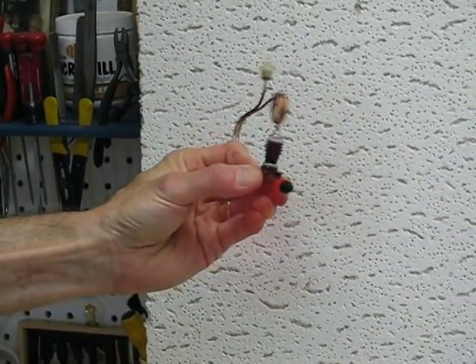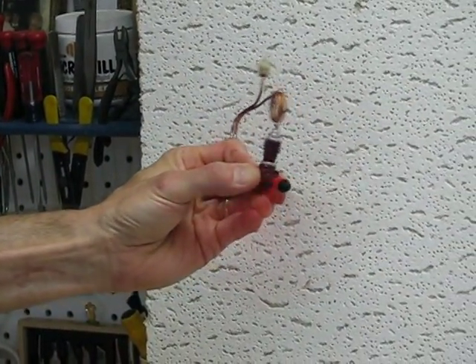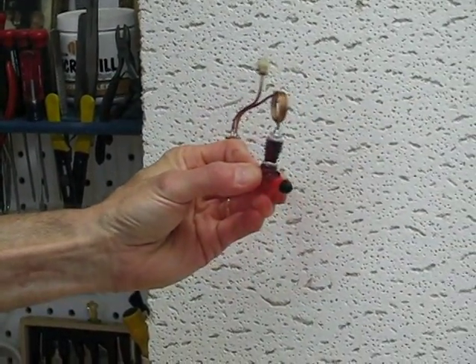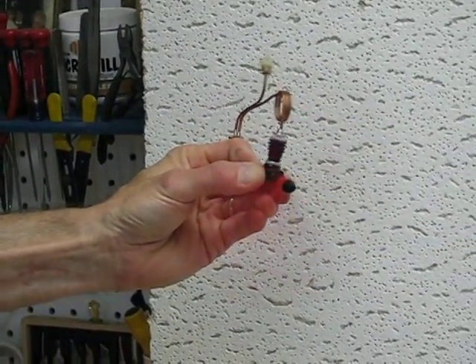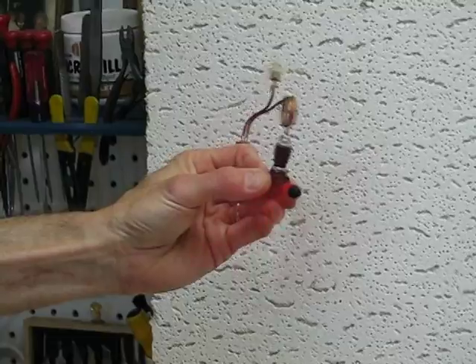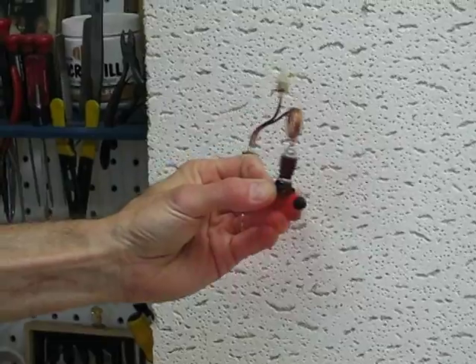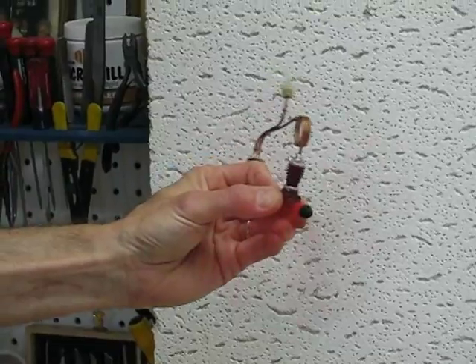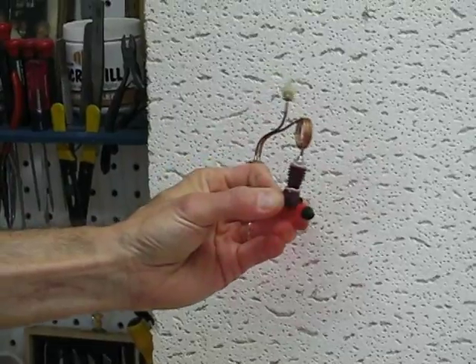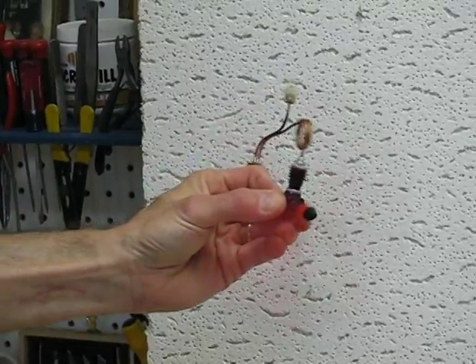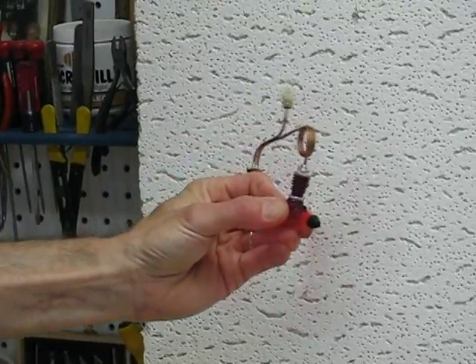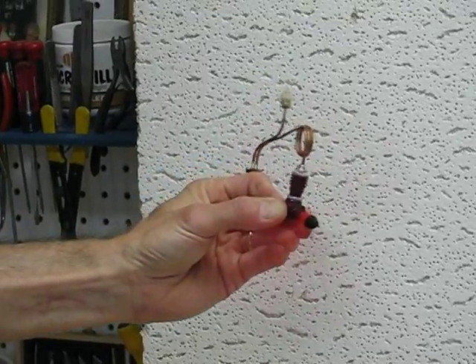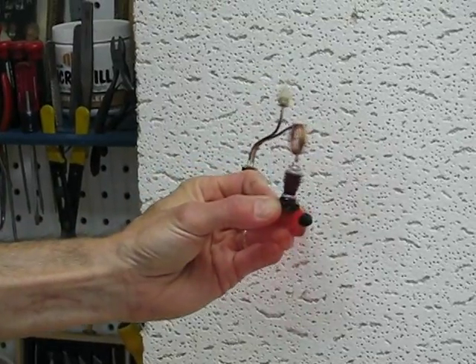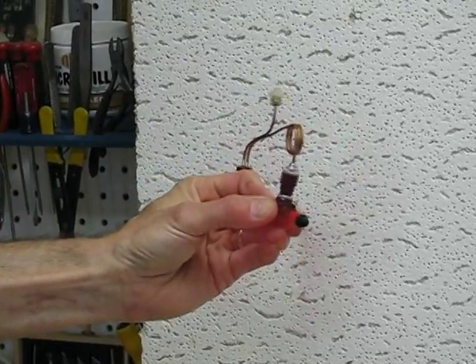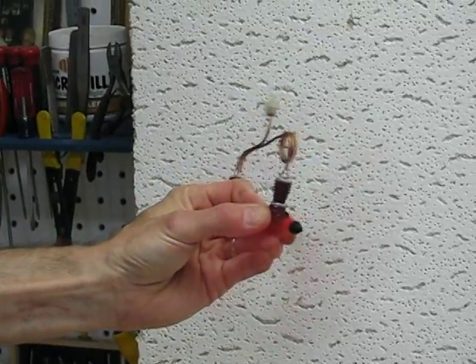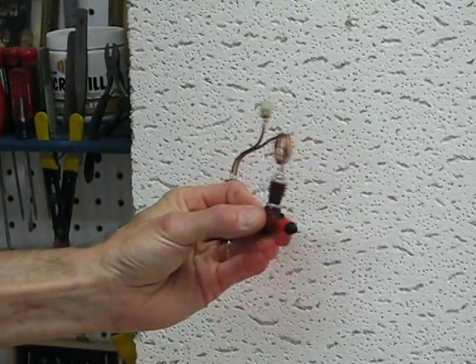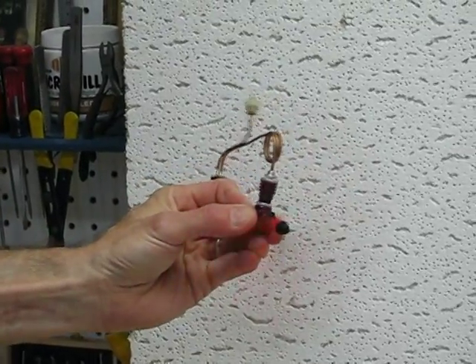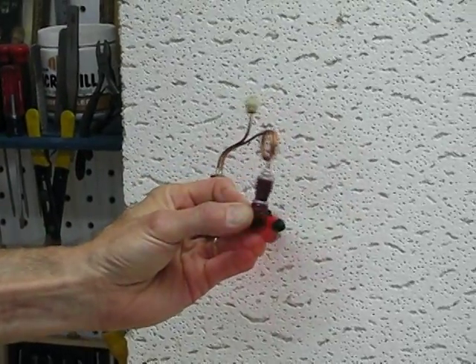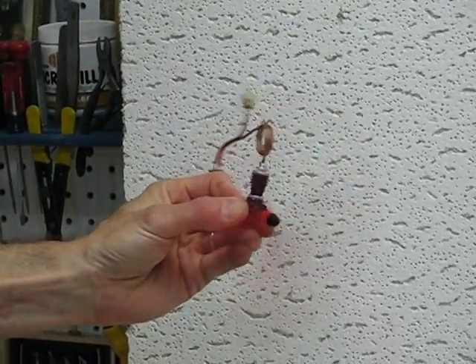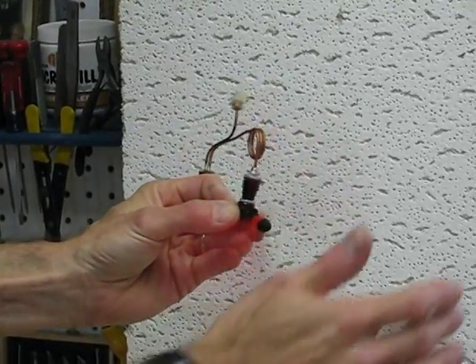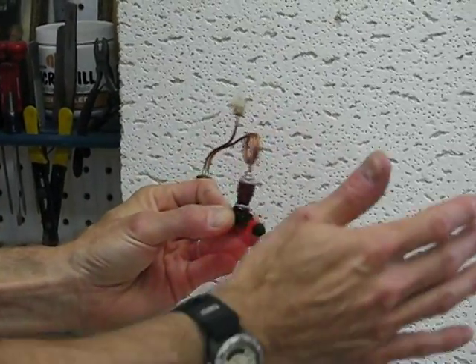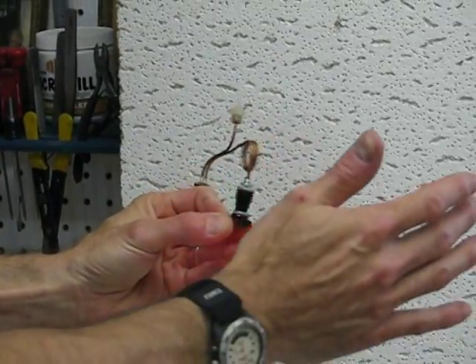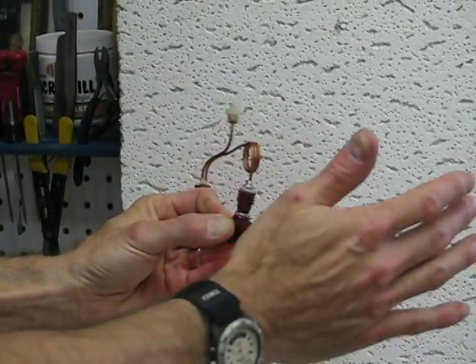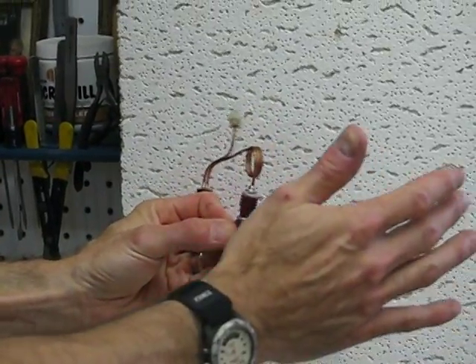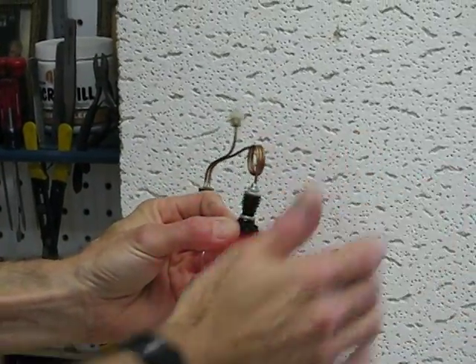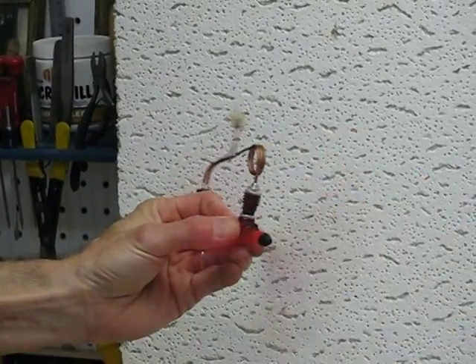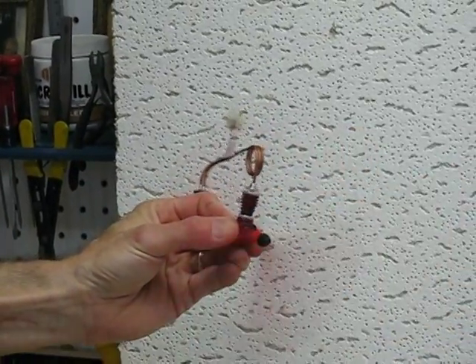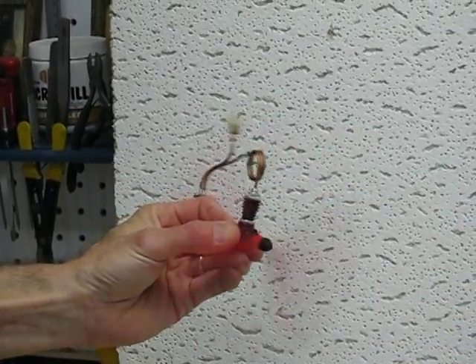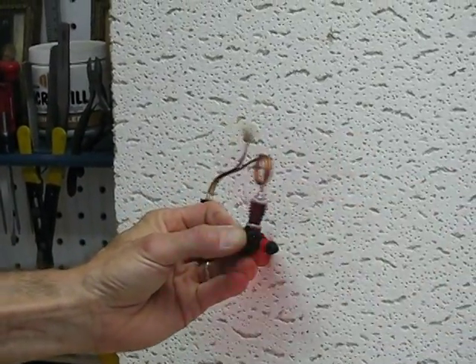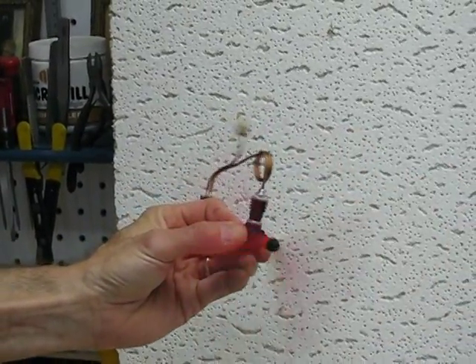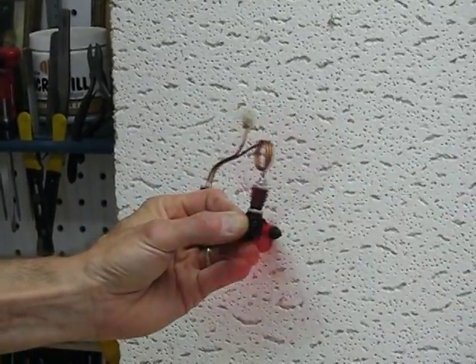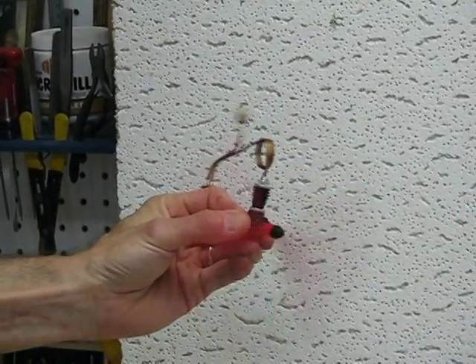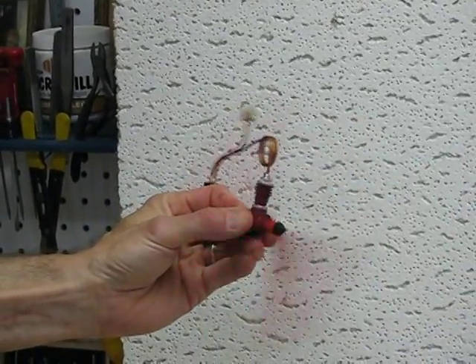It's a pretty simple motor. Not a whole lot of thrust, but it's enough for a little free flight plane.